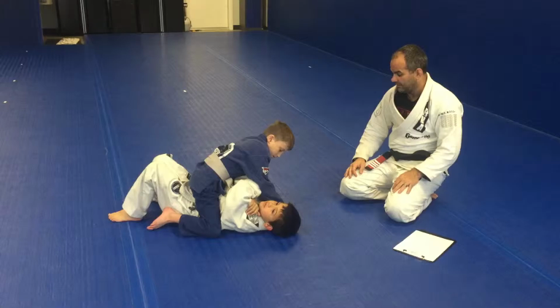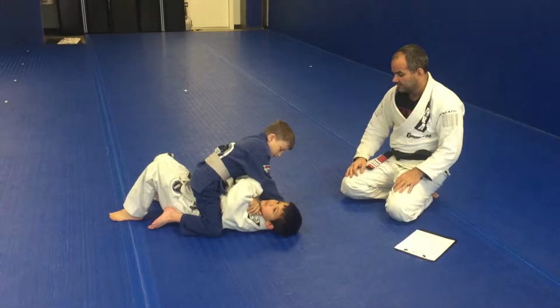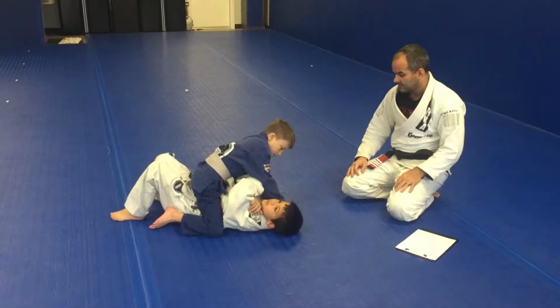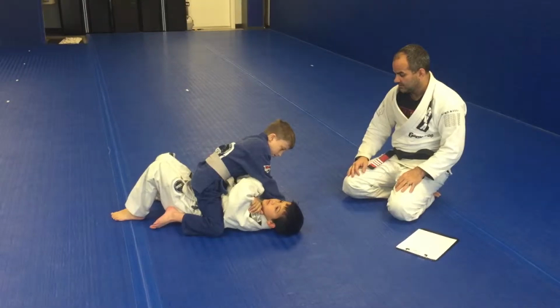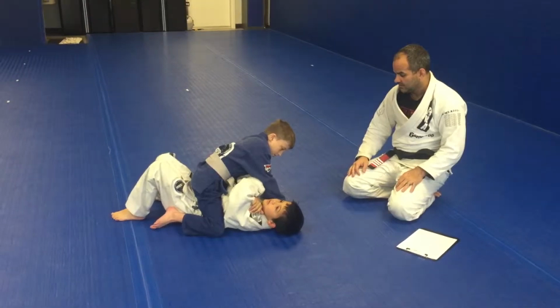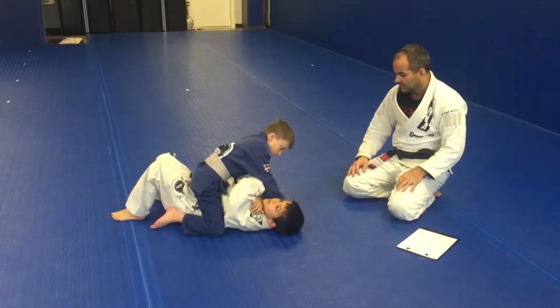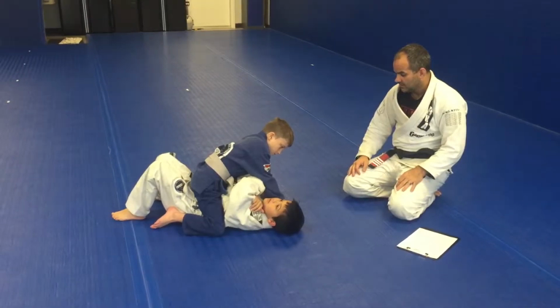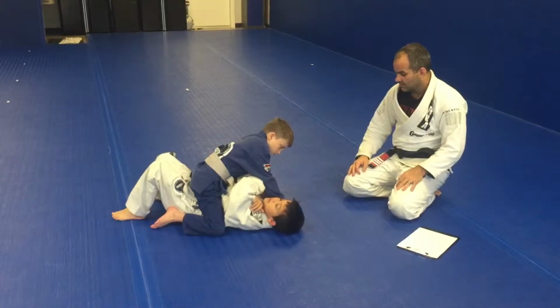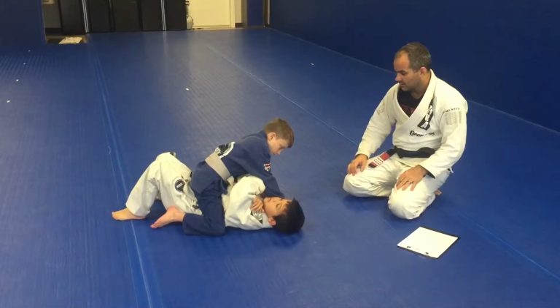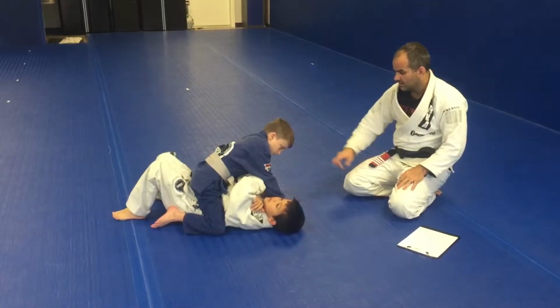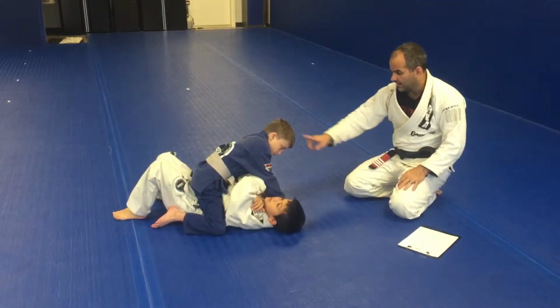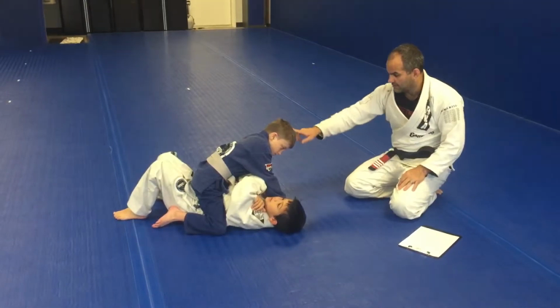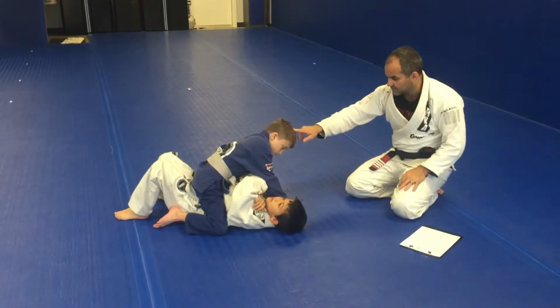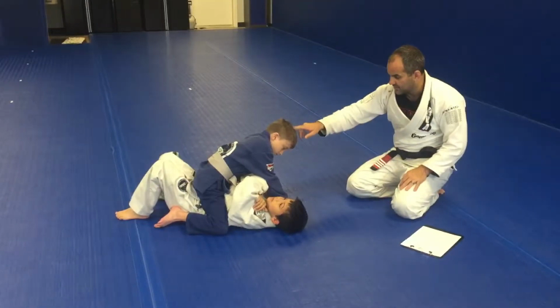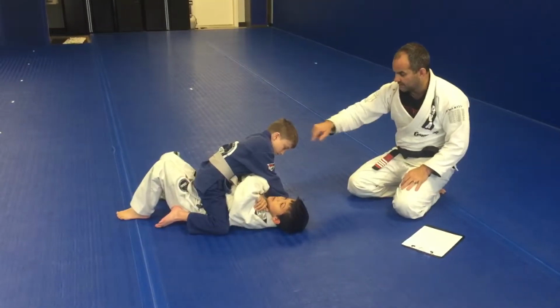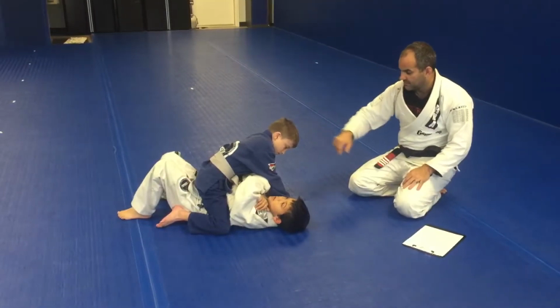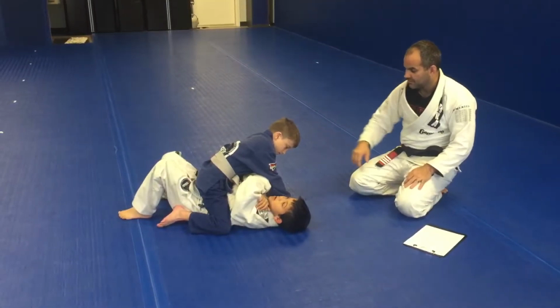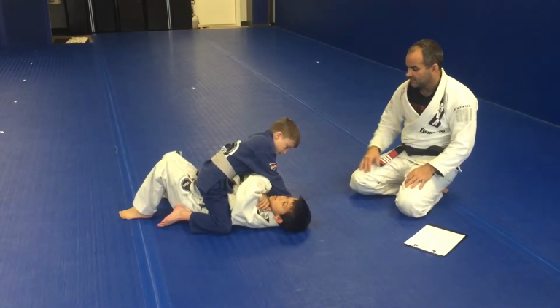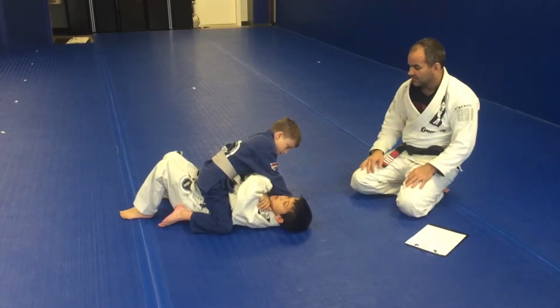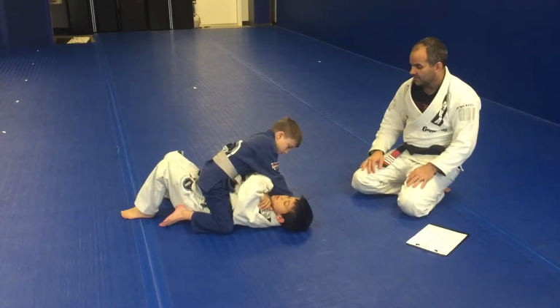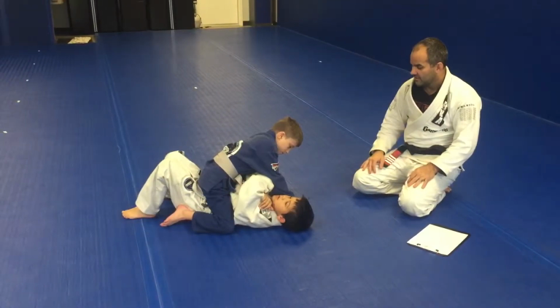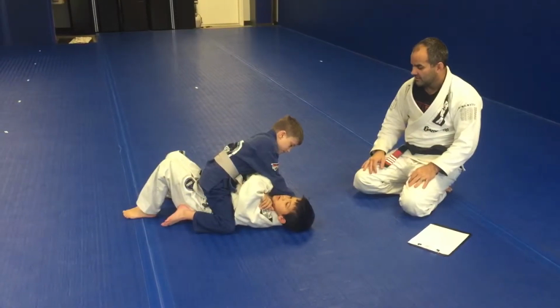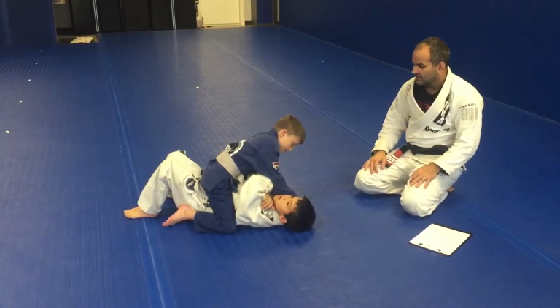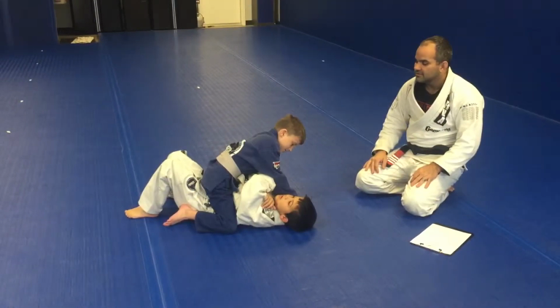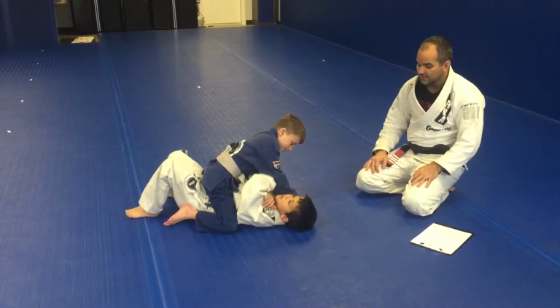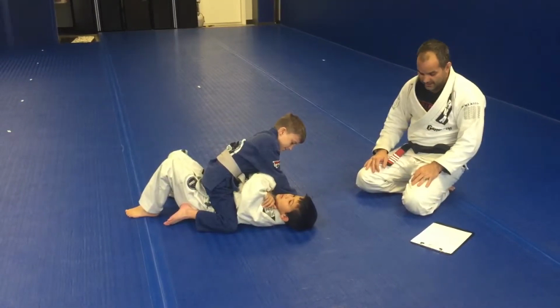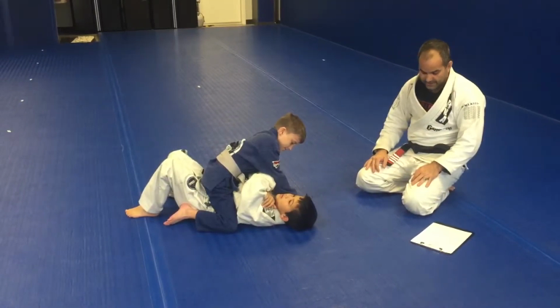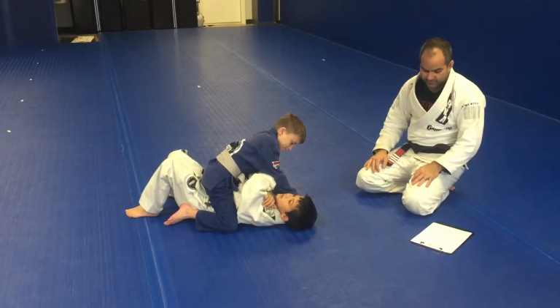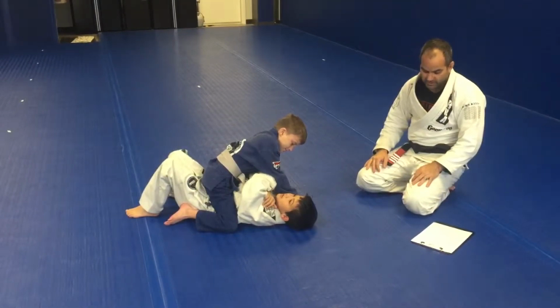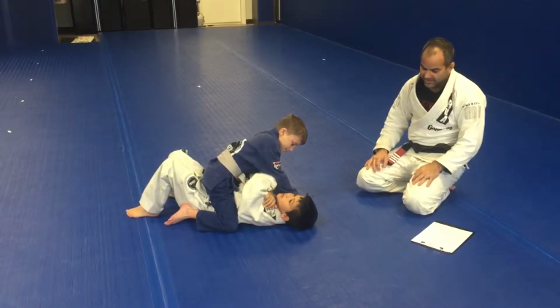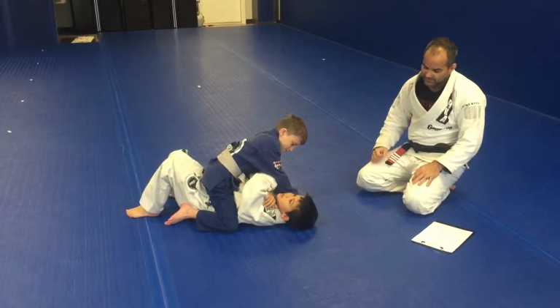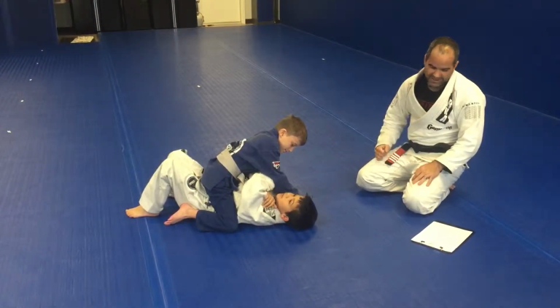Names. I need names. What's his name? What time is it? What time is it?